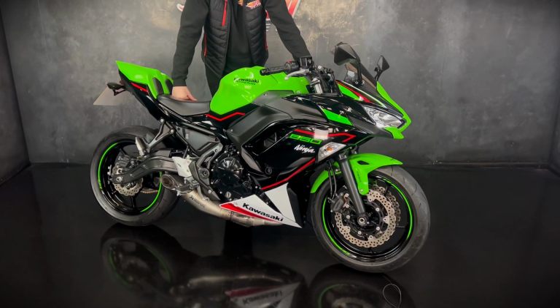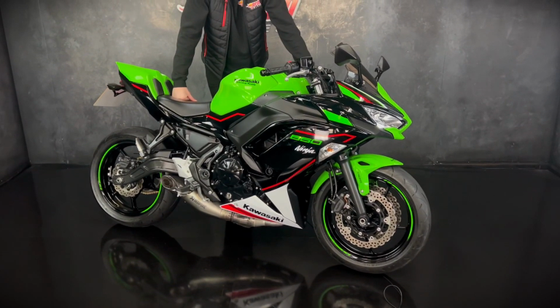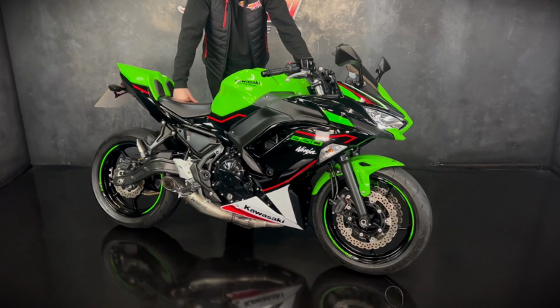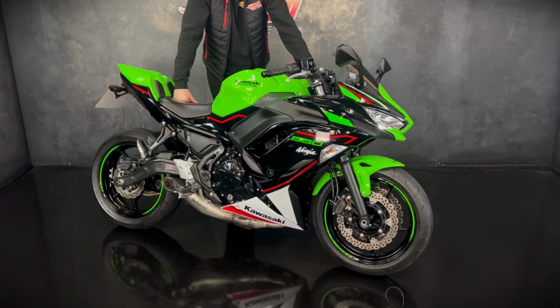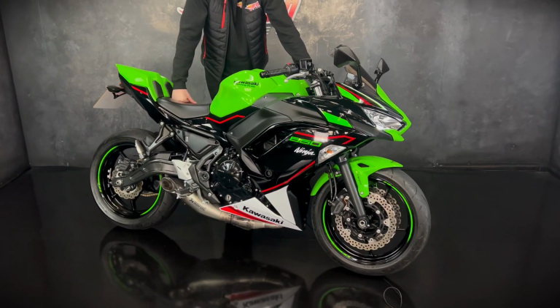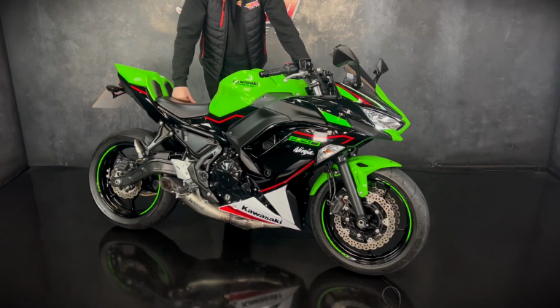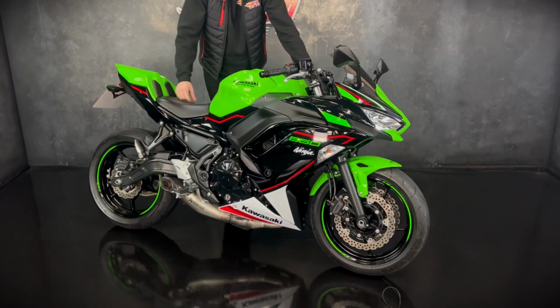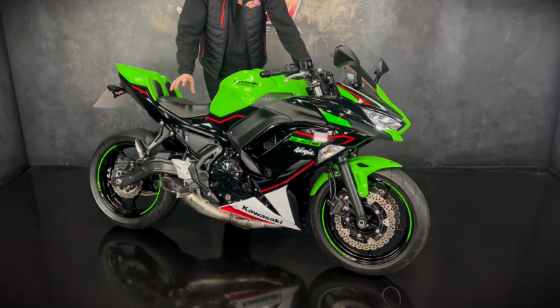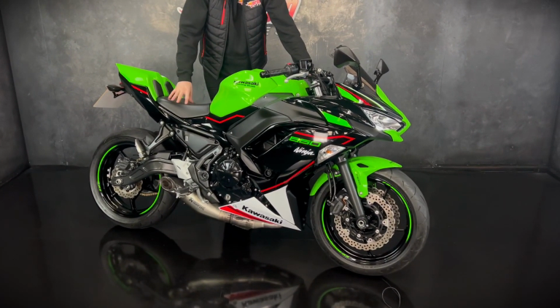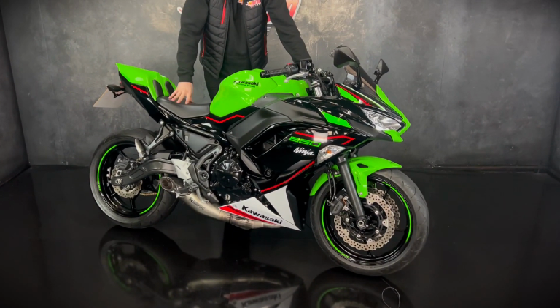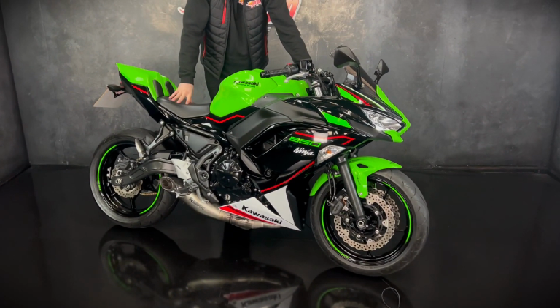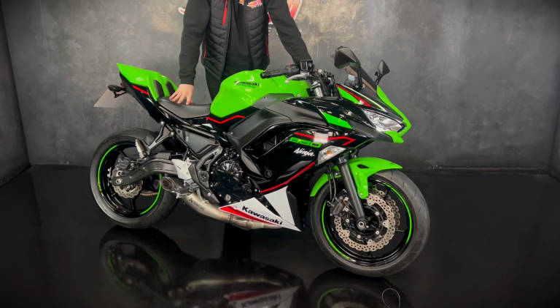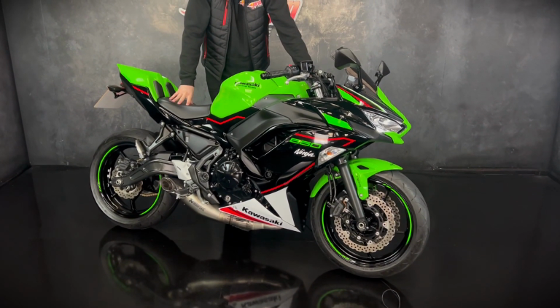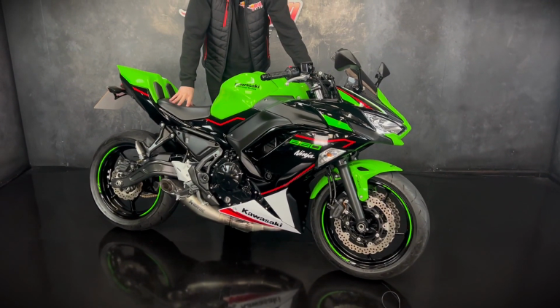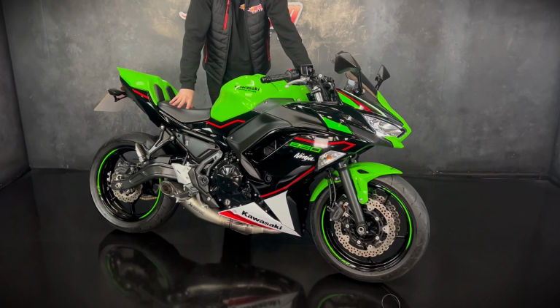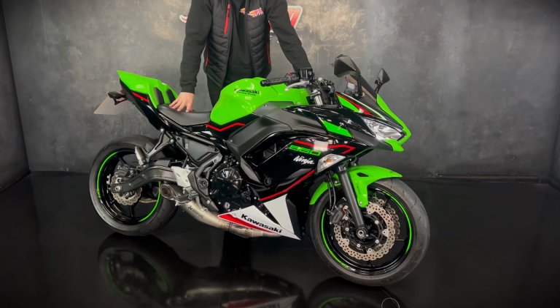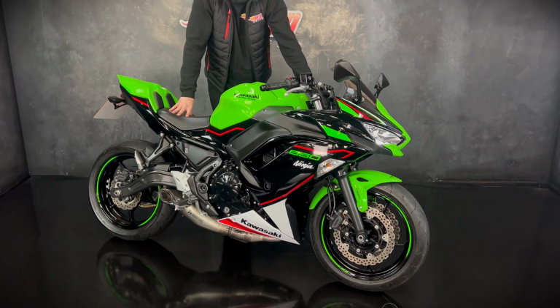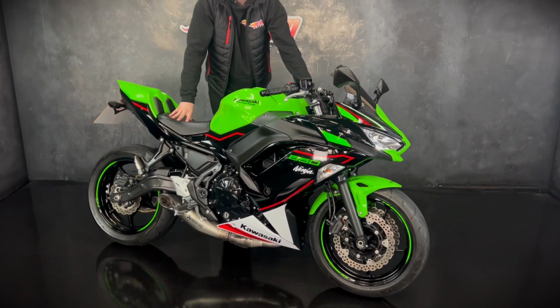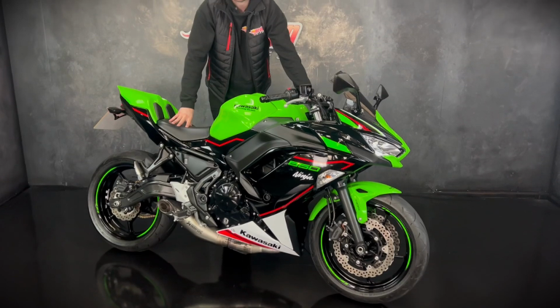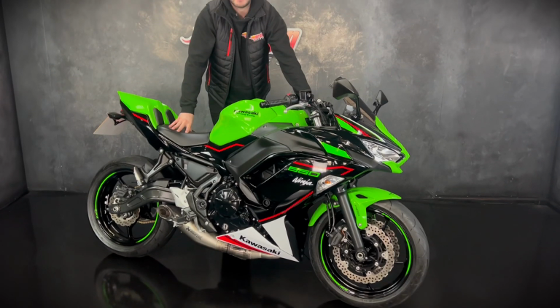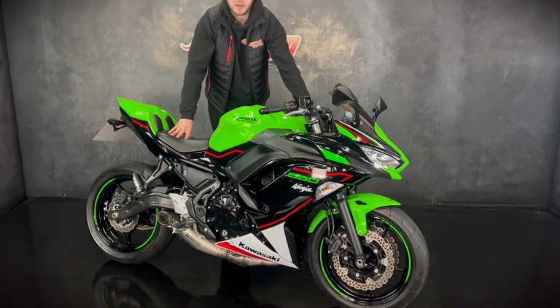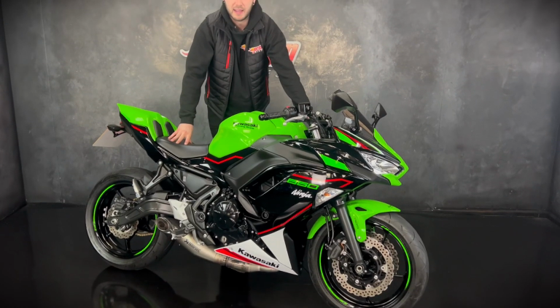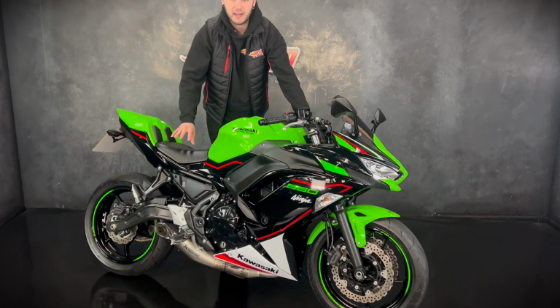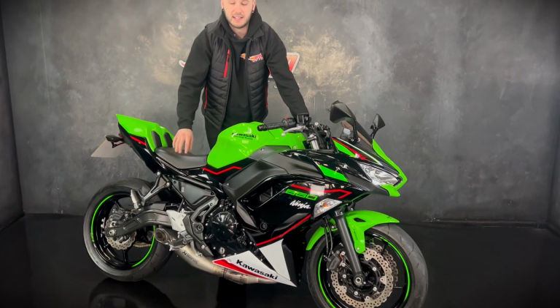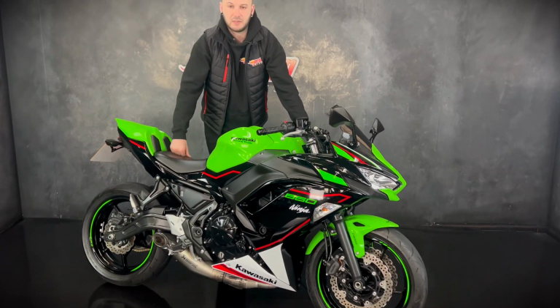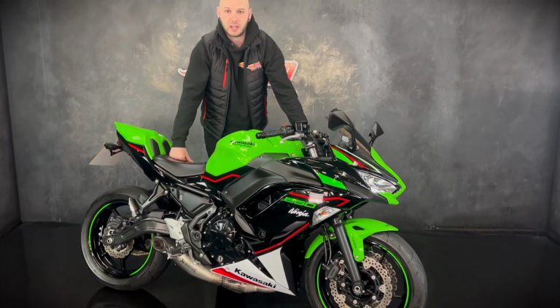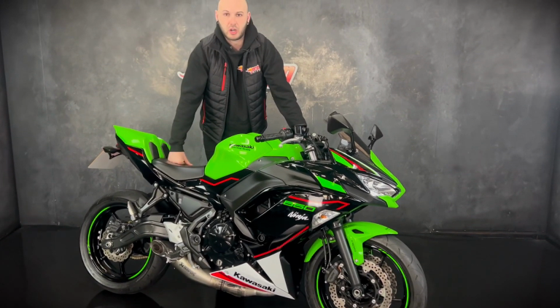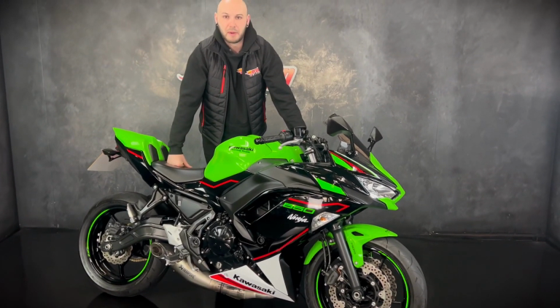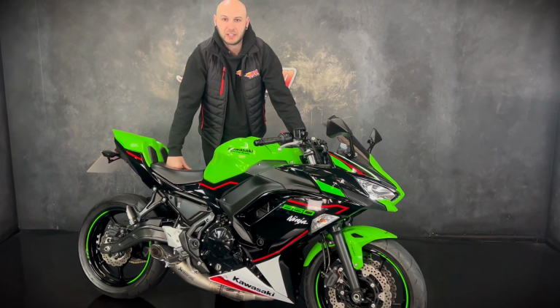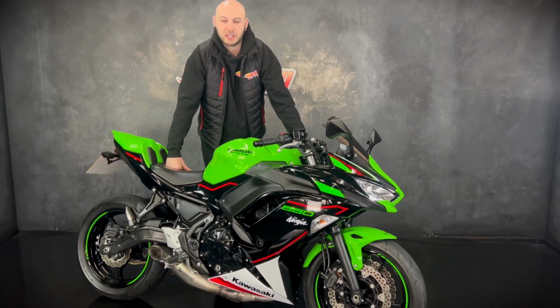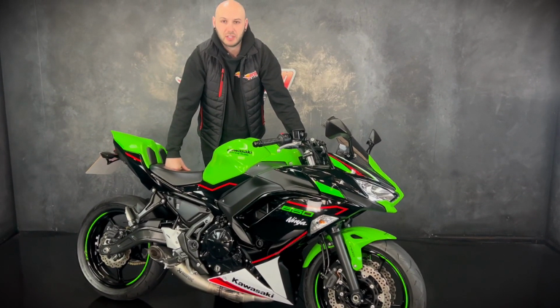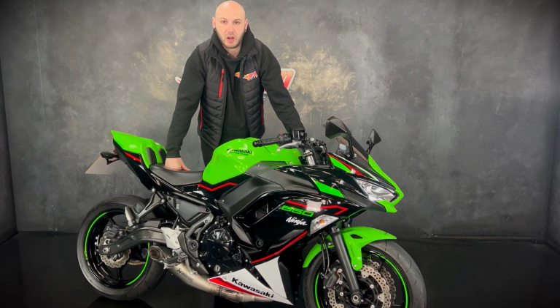They're a fast-selling bike — the last one we had in sold immediately, so if you do want it be super quick. Get yourself down to Jordan Bikes or just give us a call.